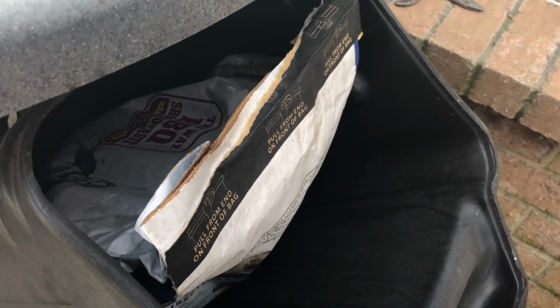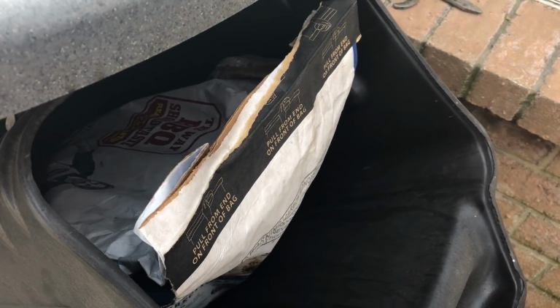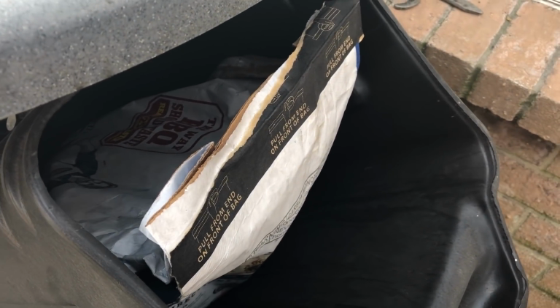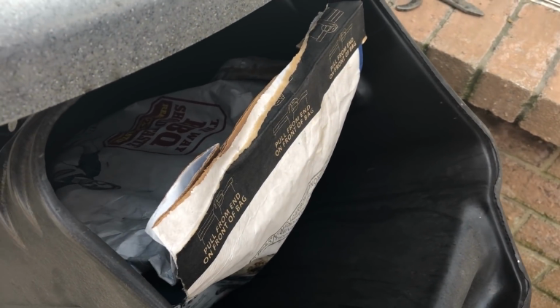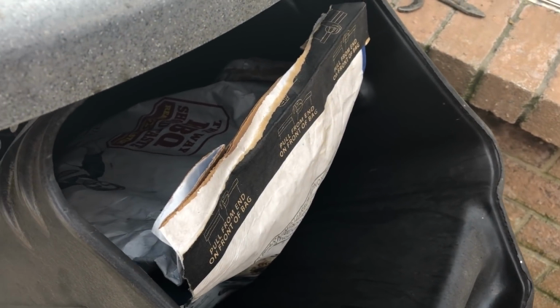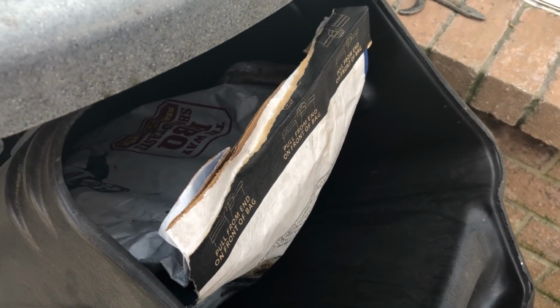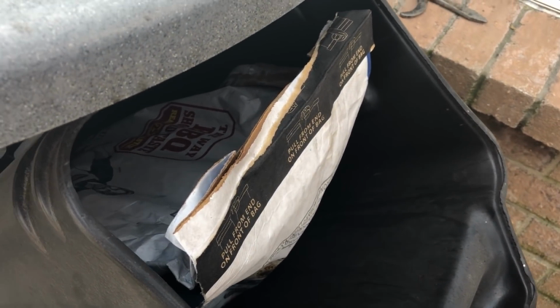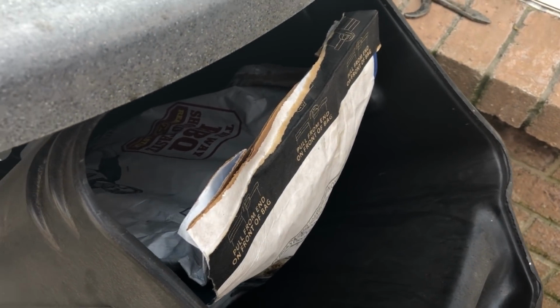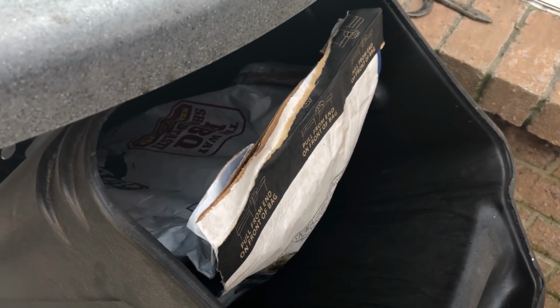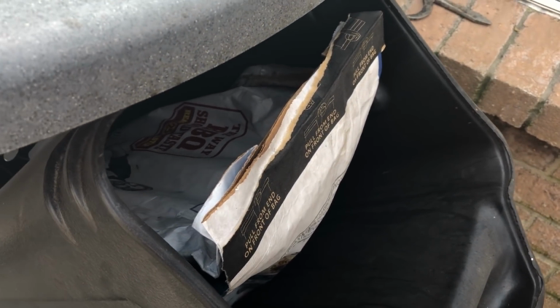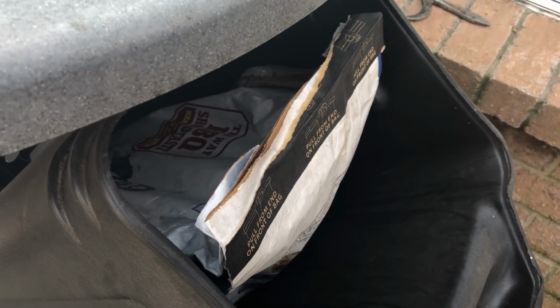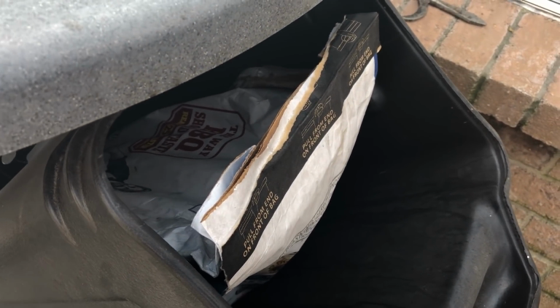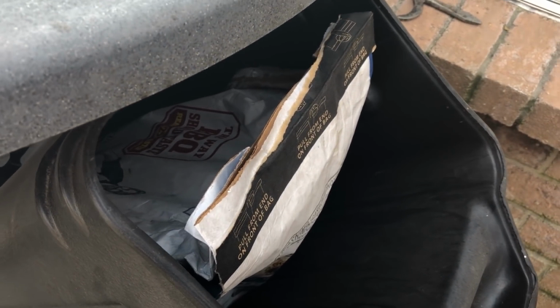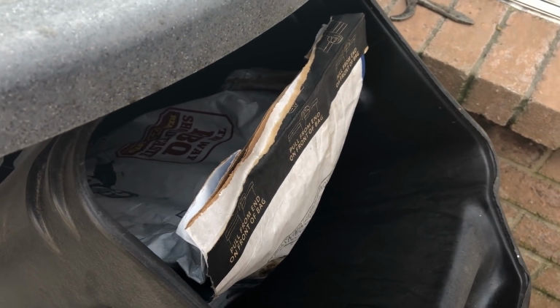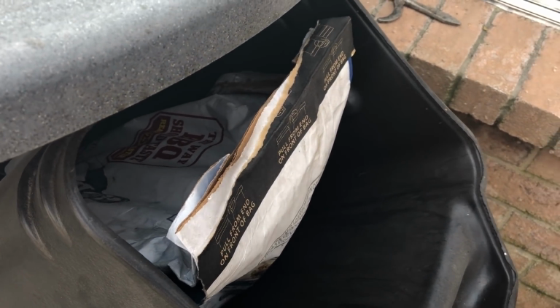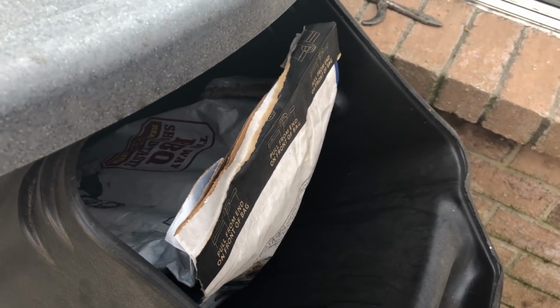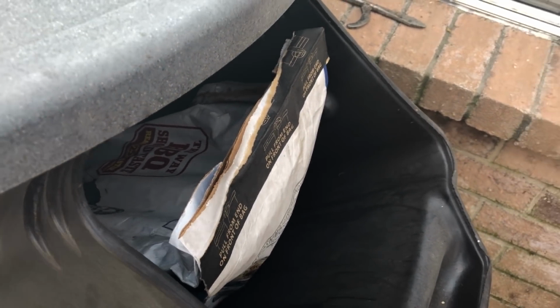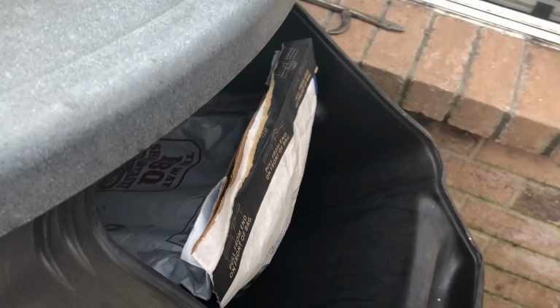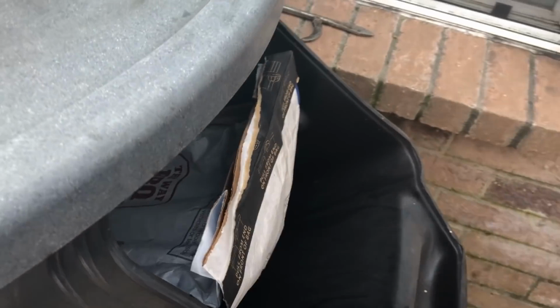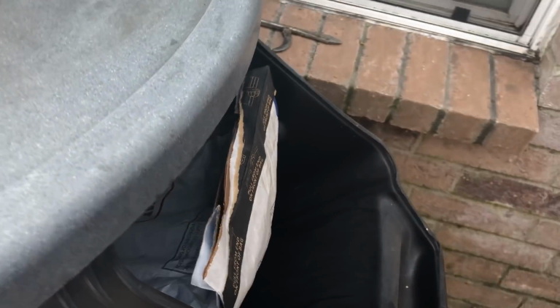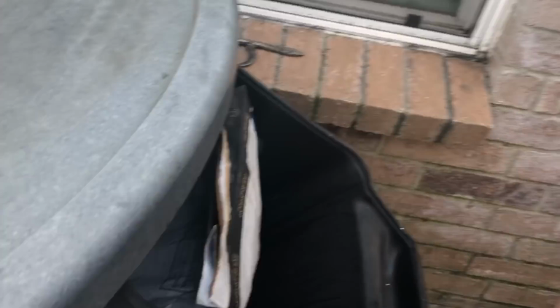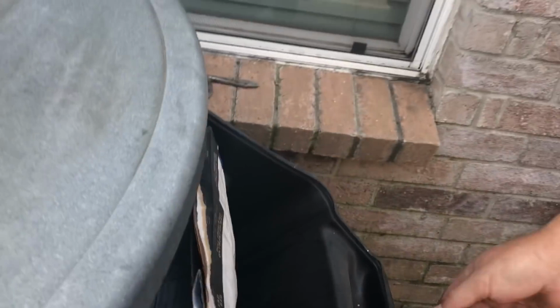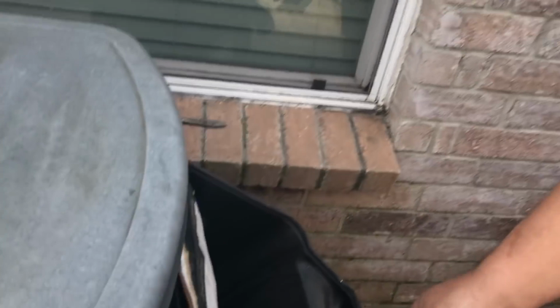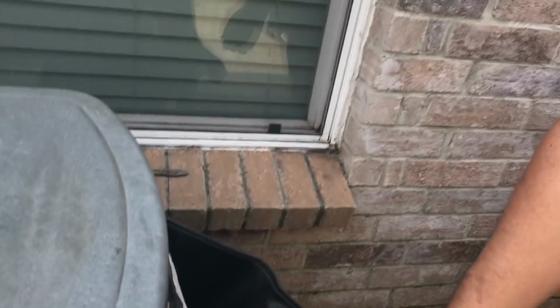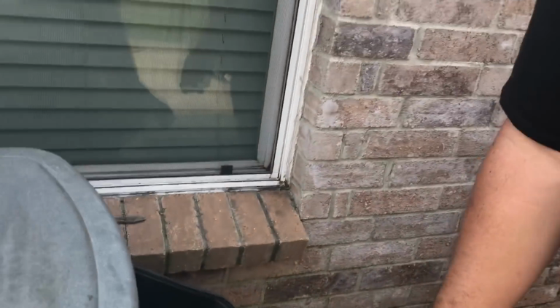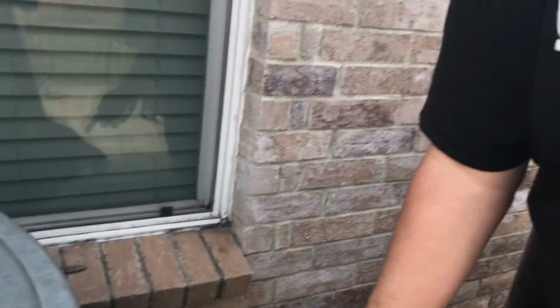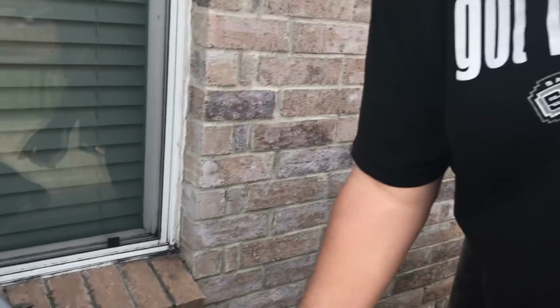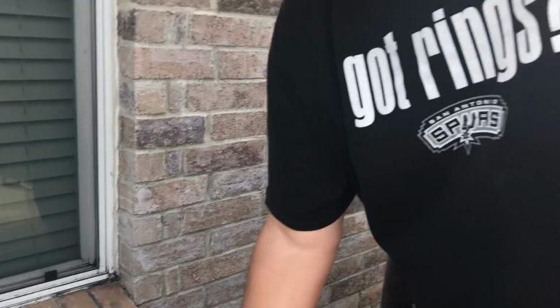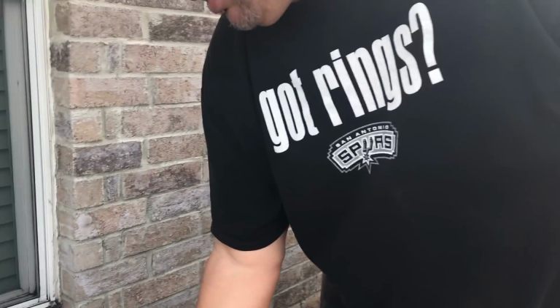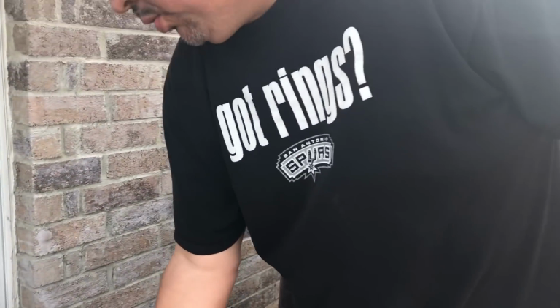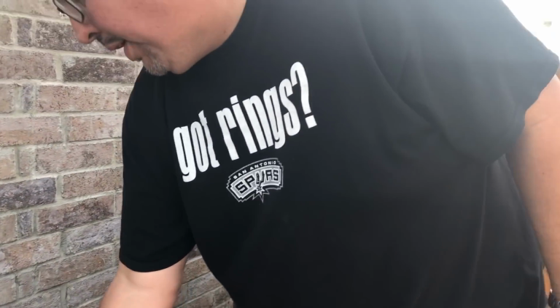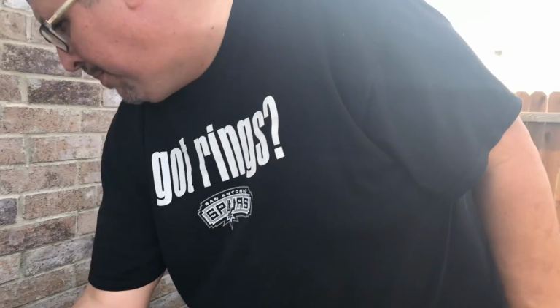I do have covers for all of these grills but we took them off today so we can show you what we're cooking with.